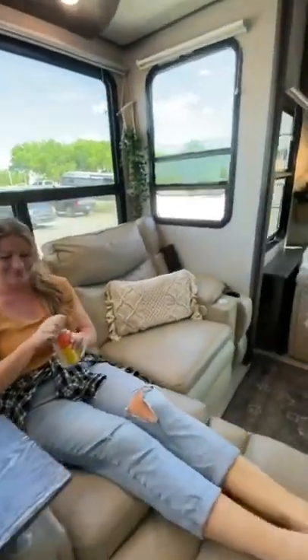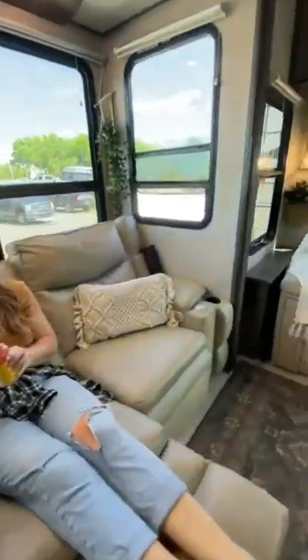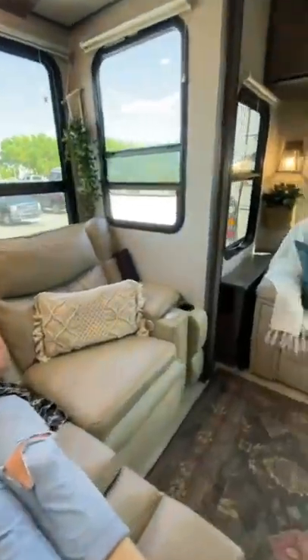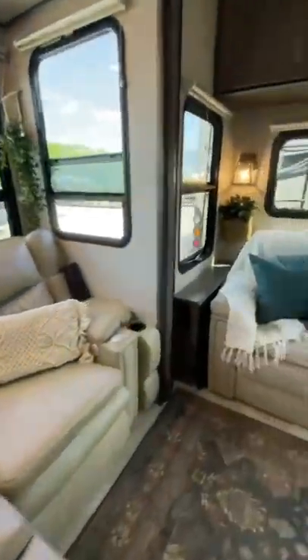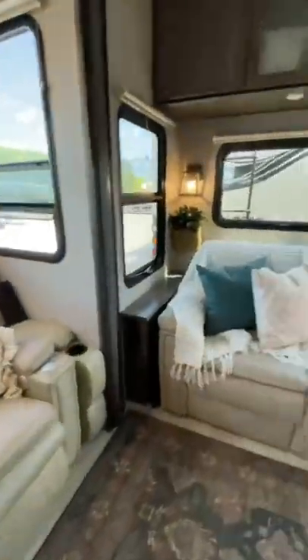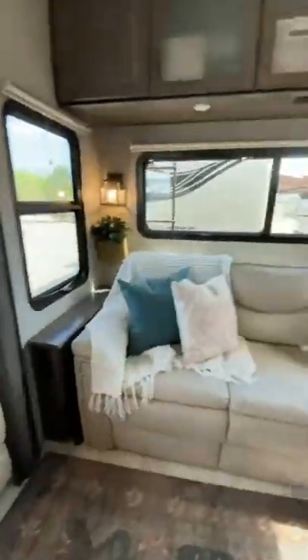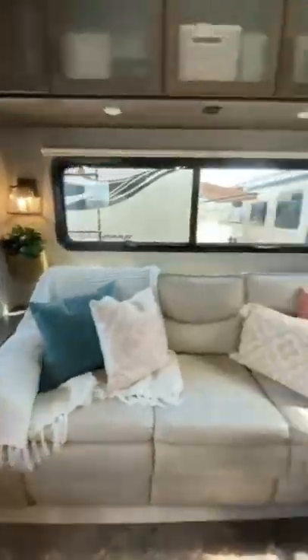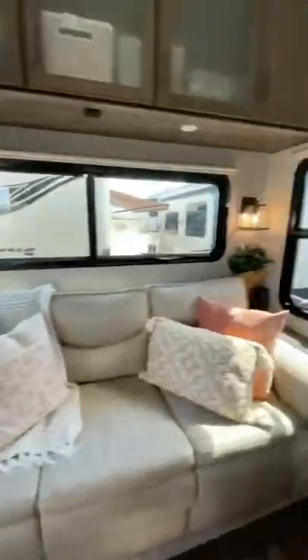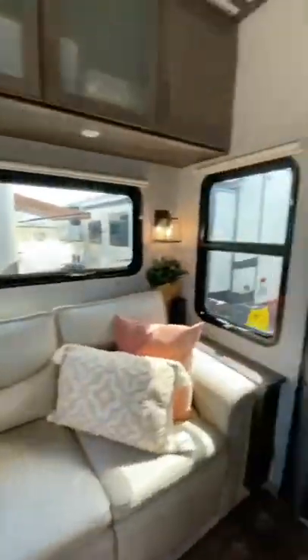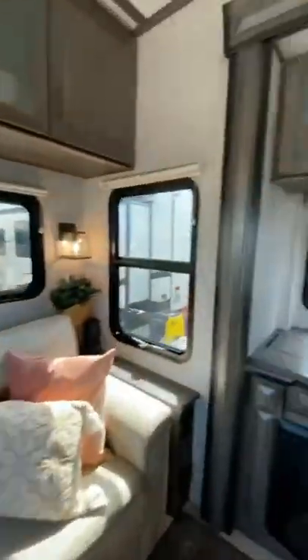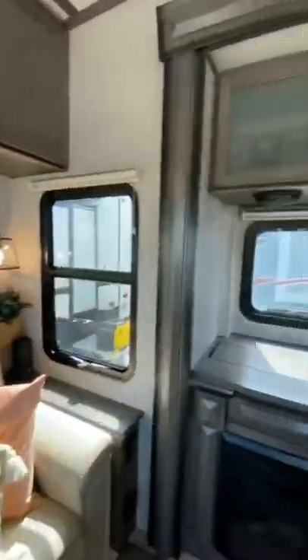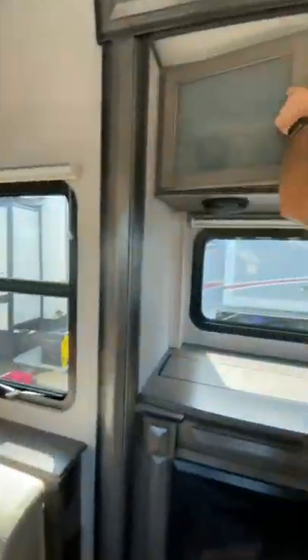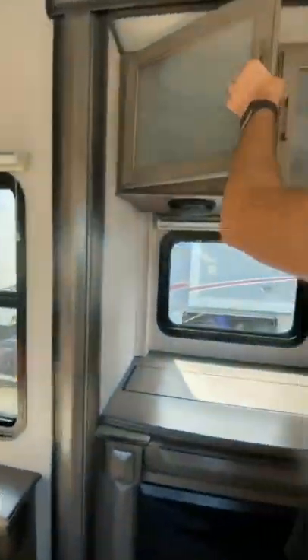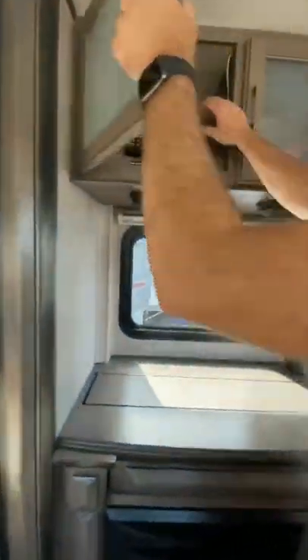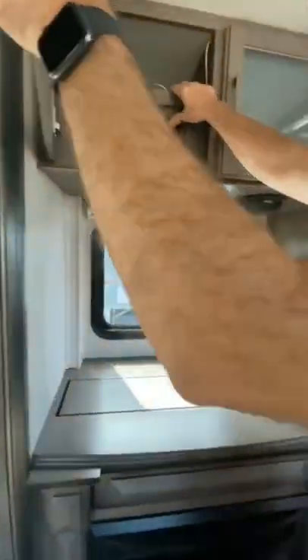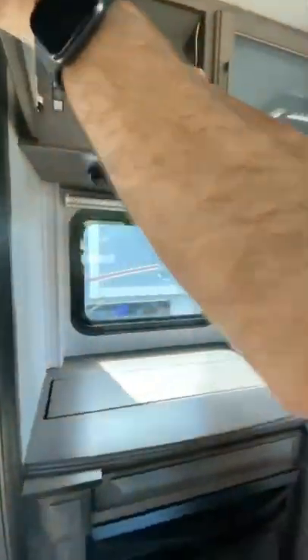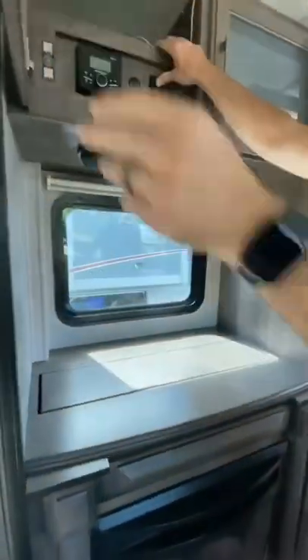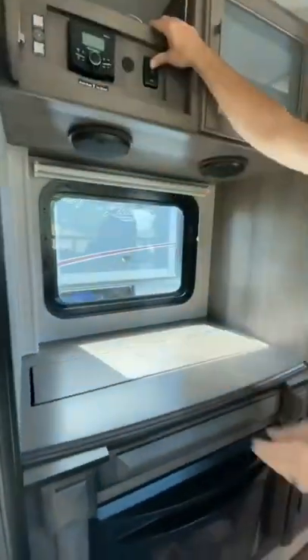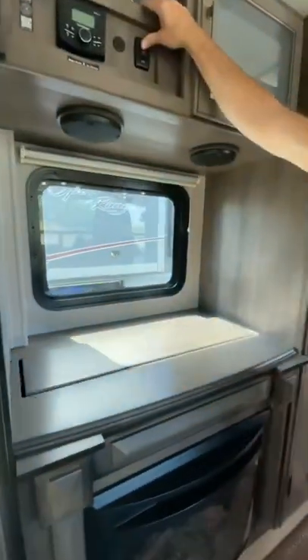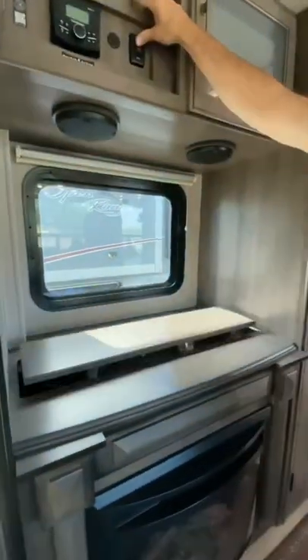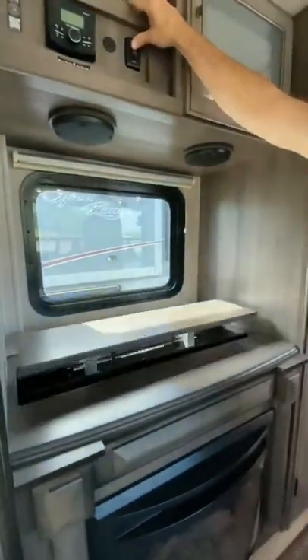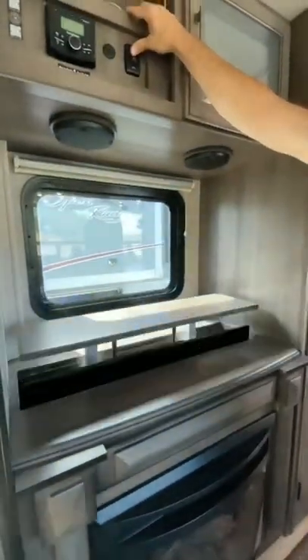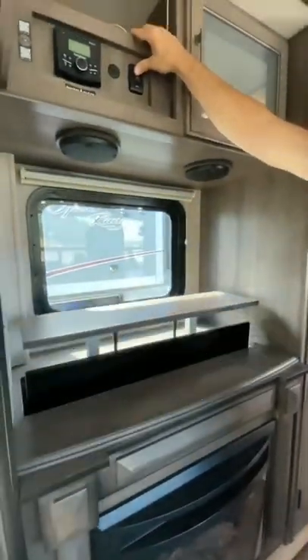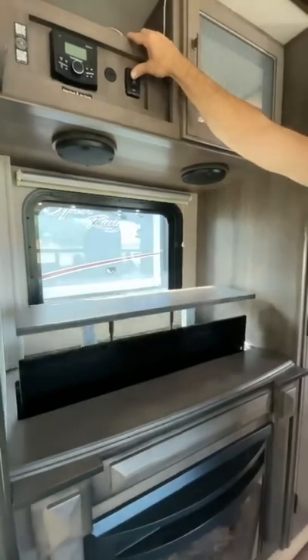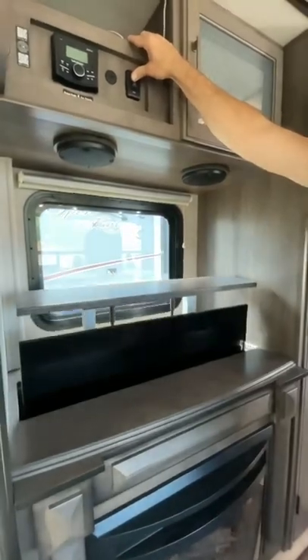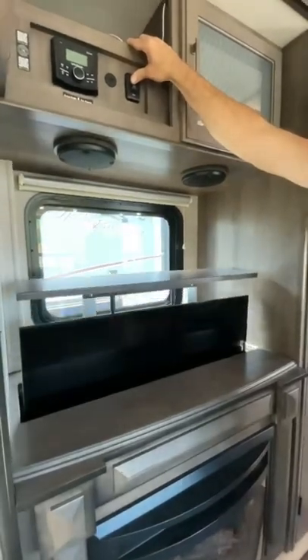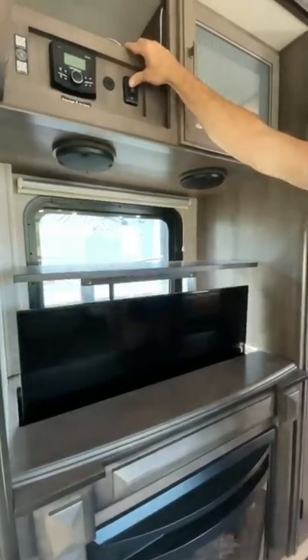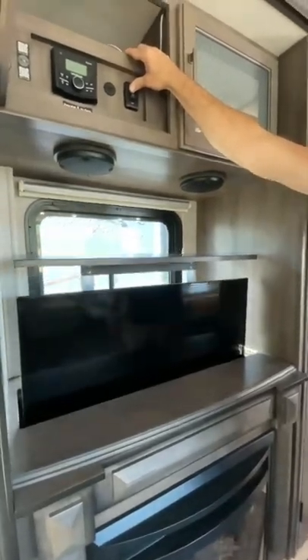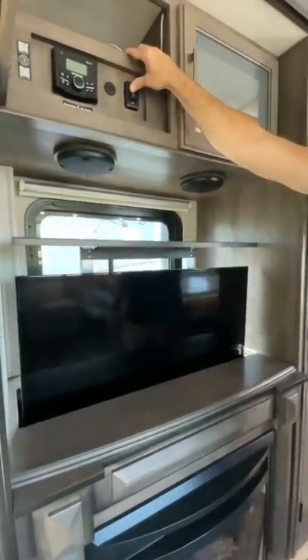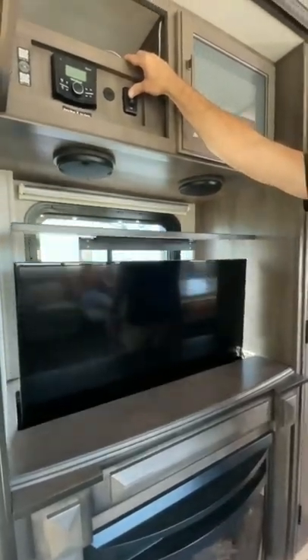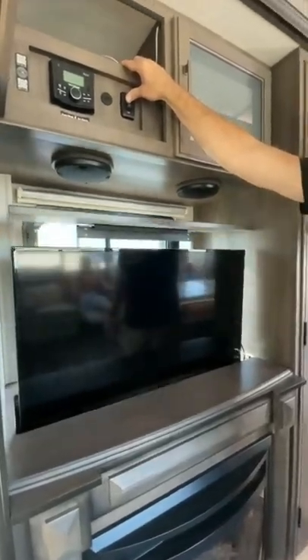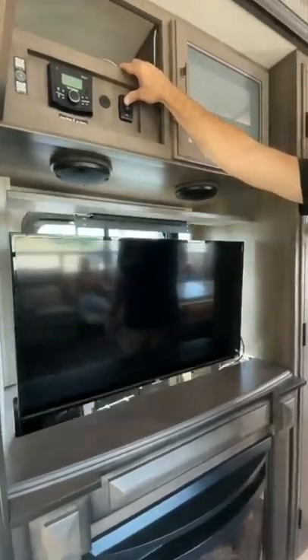Our whole RV is hooked up to solar, so it doesn't matter if we have power or not. The televator allows the TV to go up and down at the push of a button.